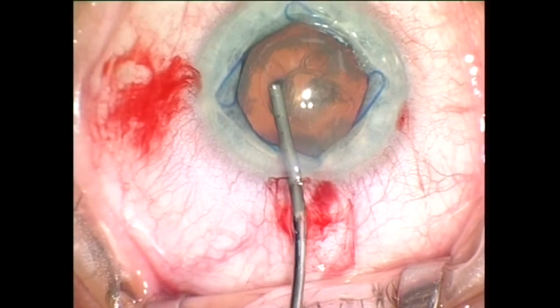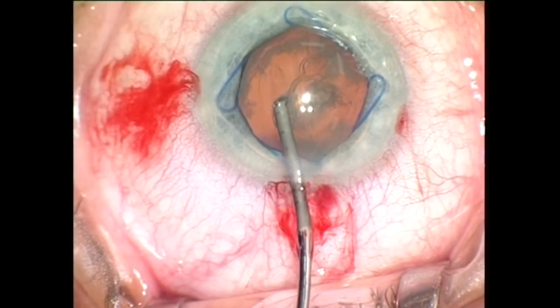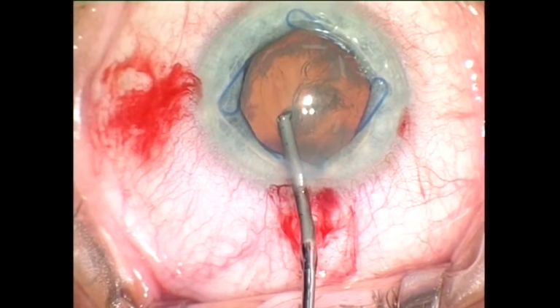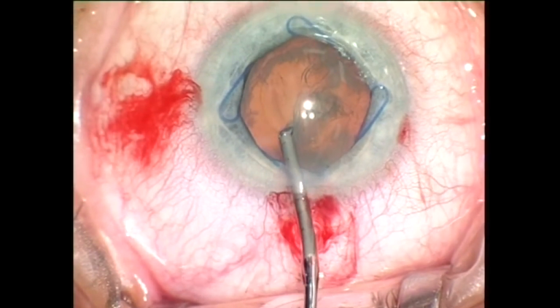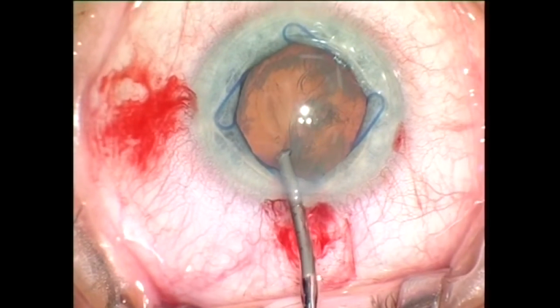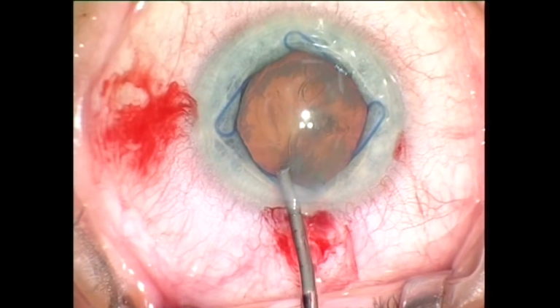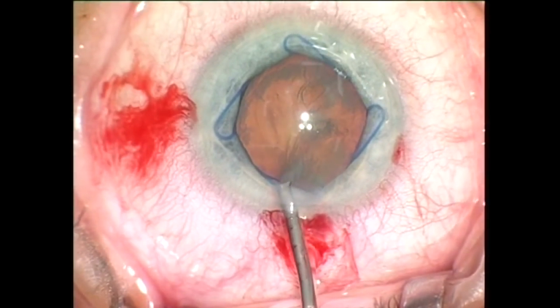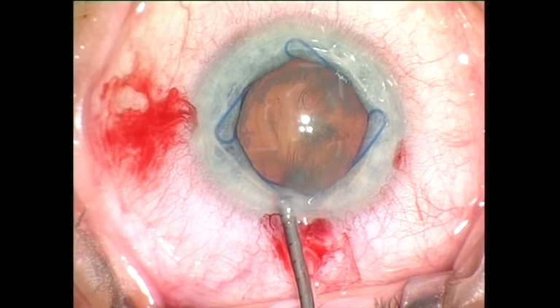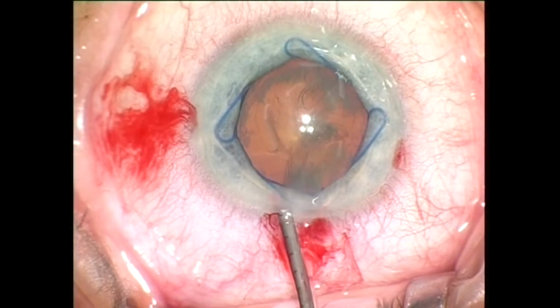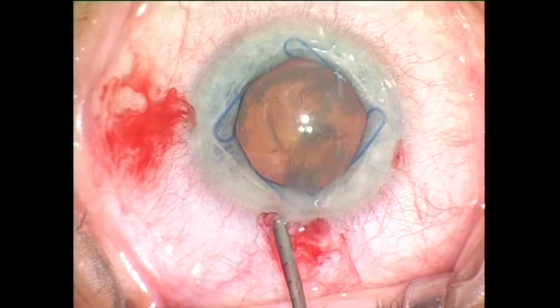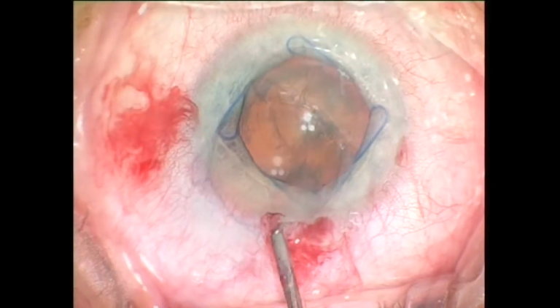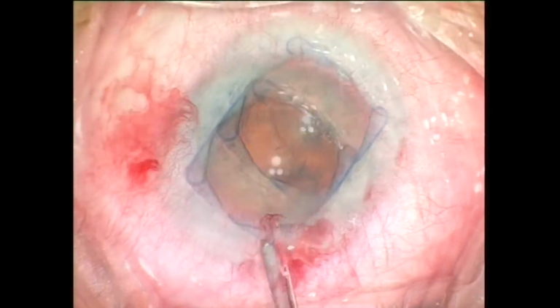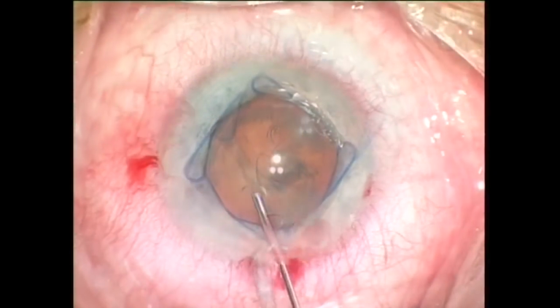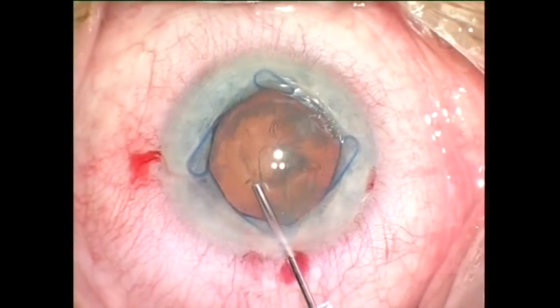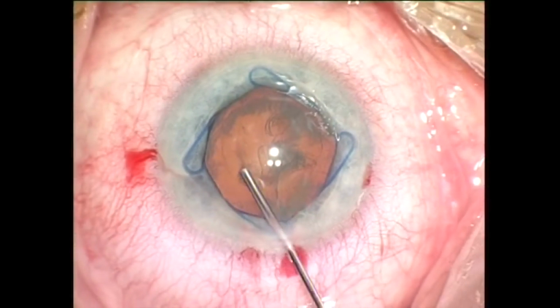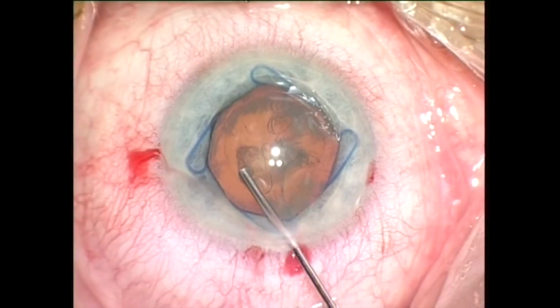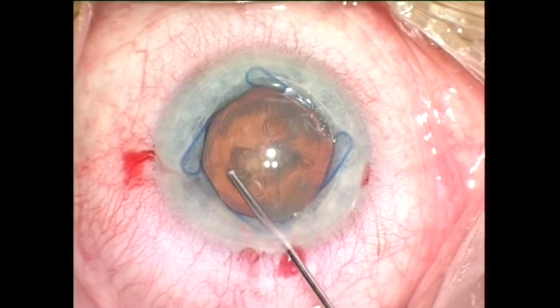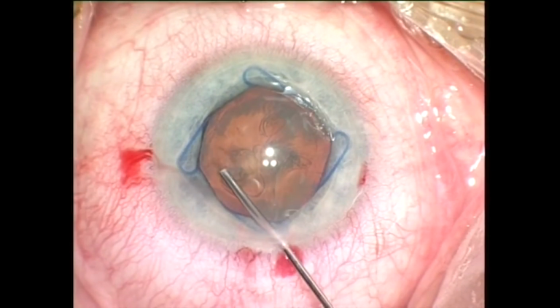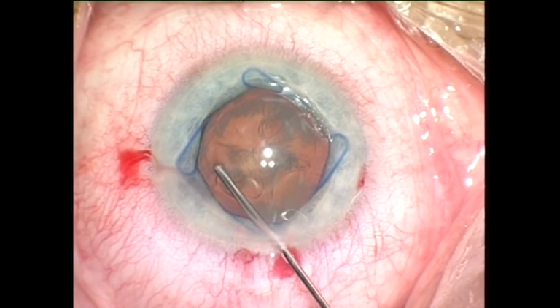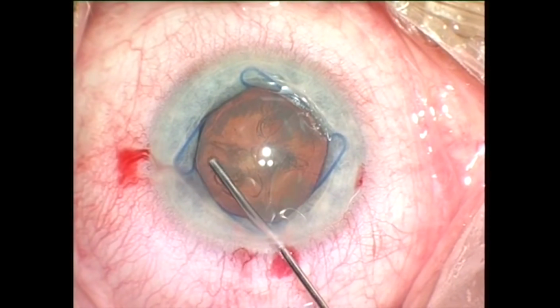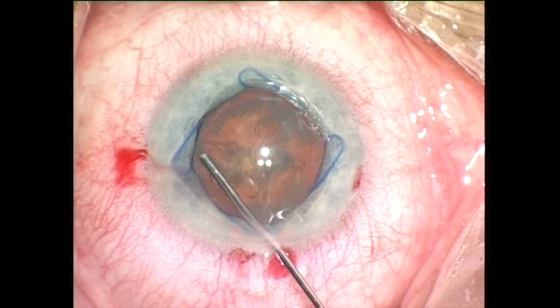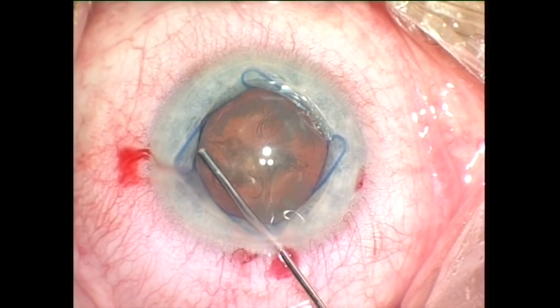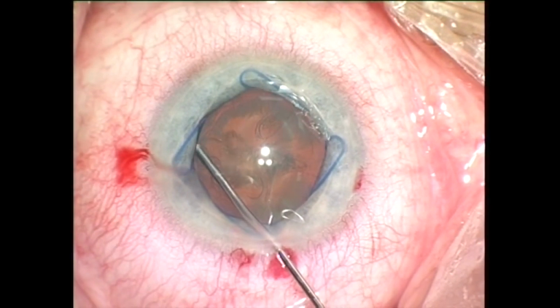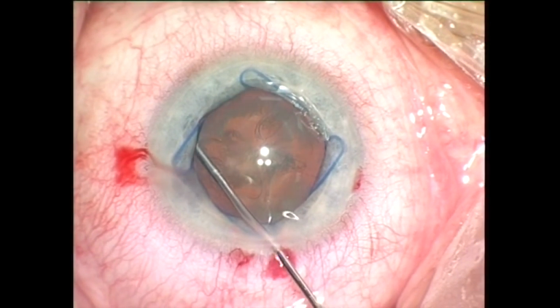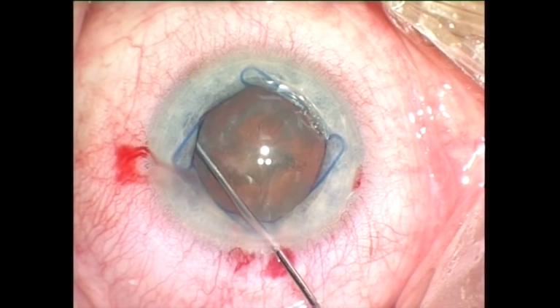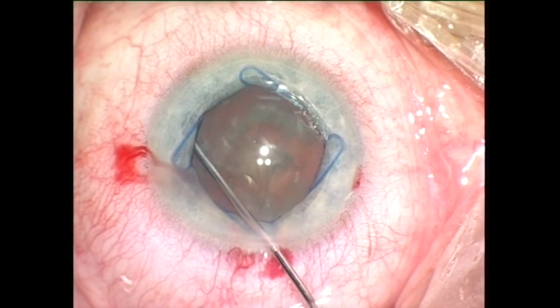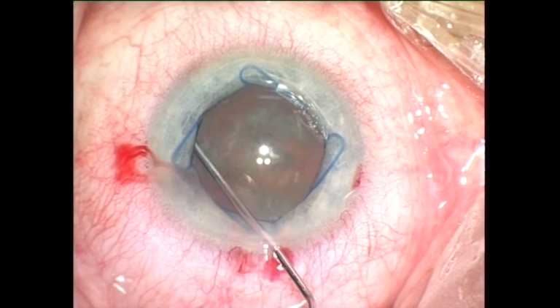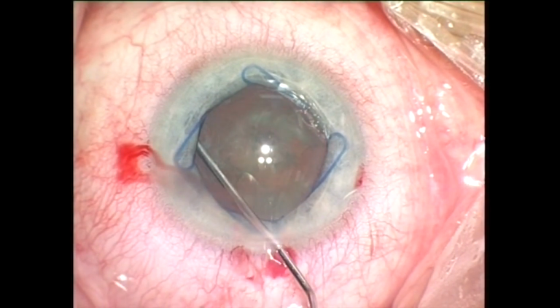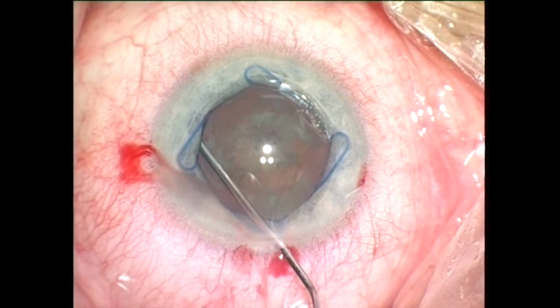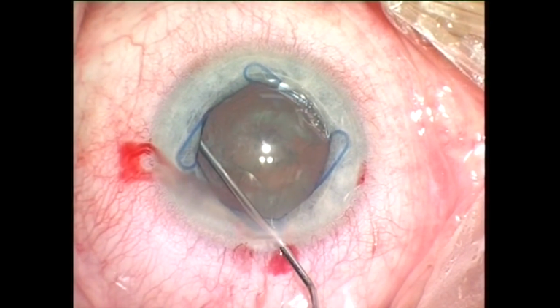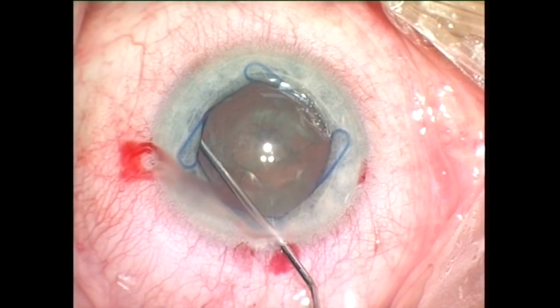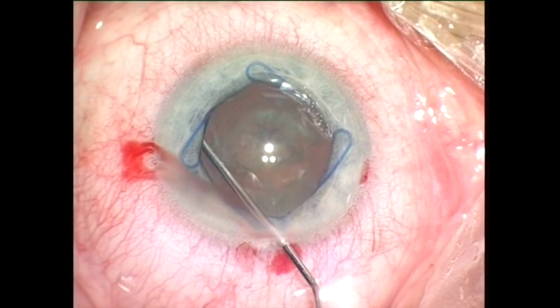The second version of the Malugin ring creates a perfectly round pupil which is slightly over 6 mm.